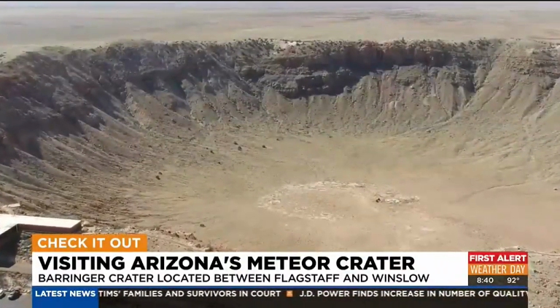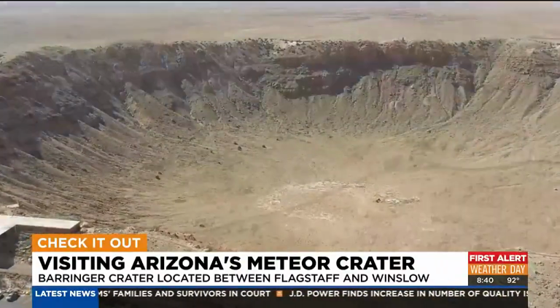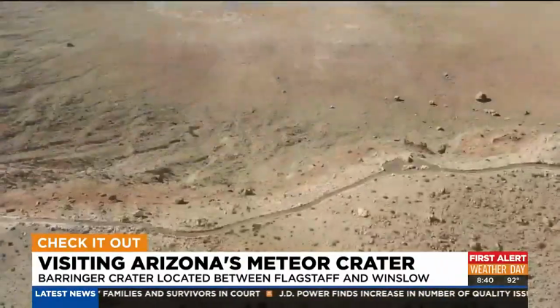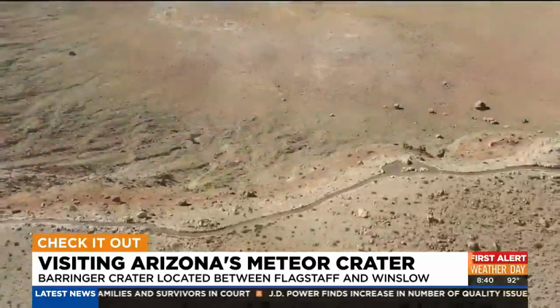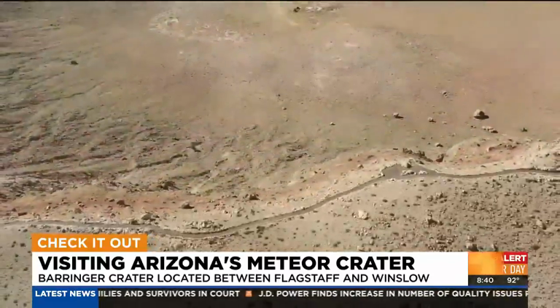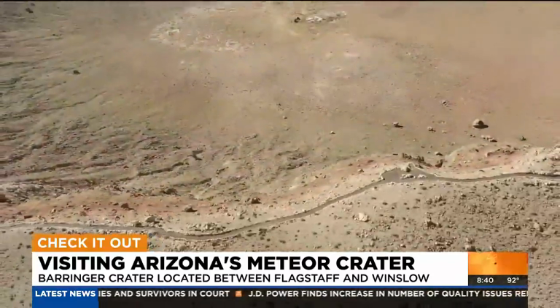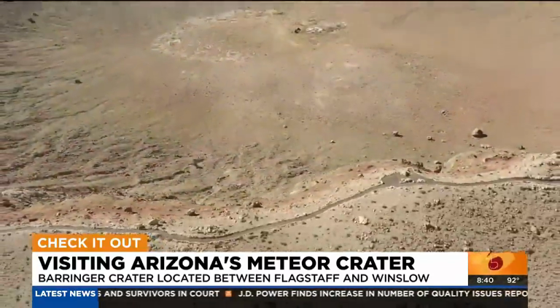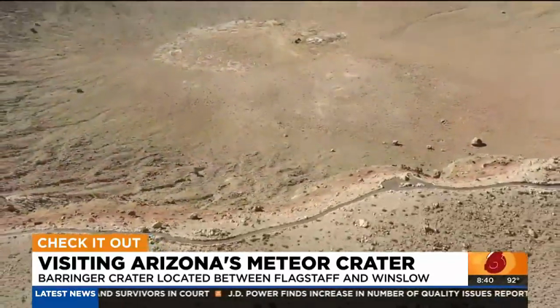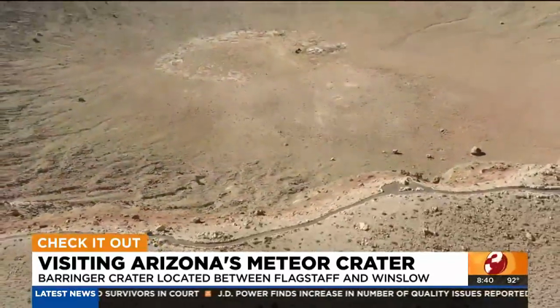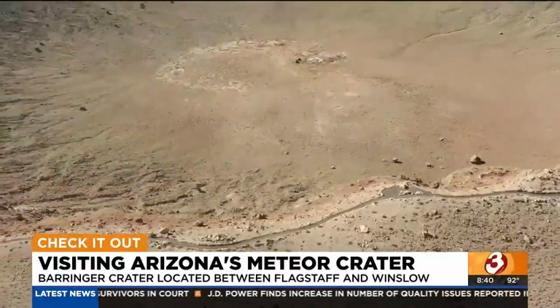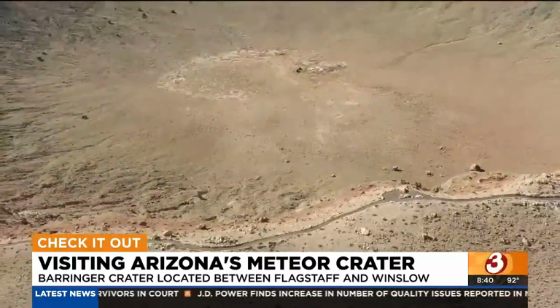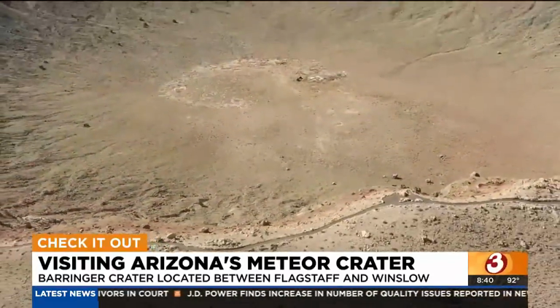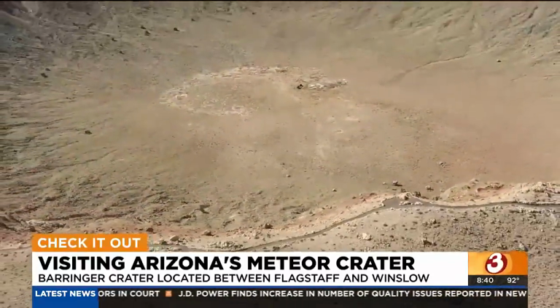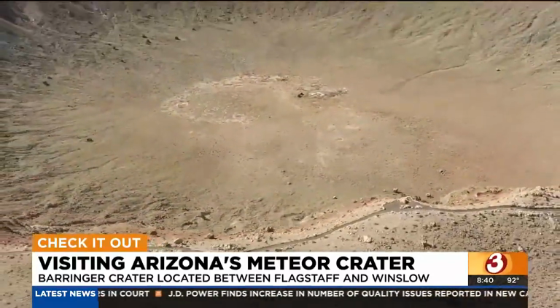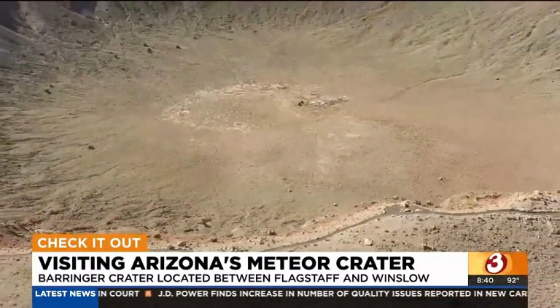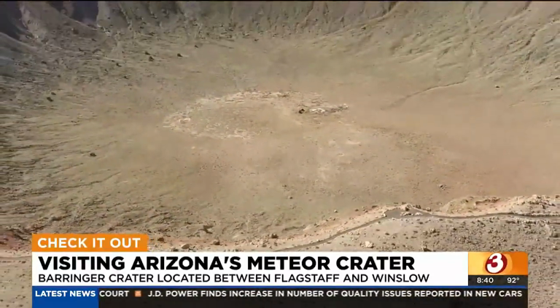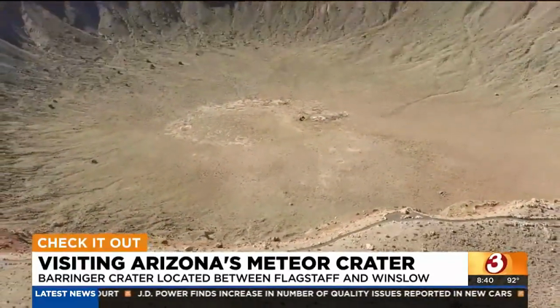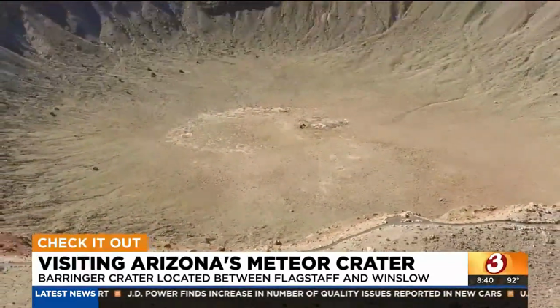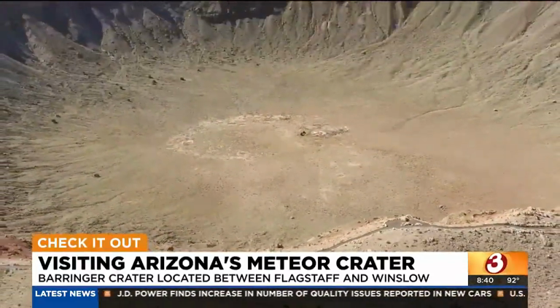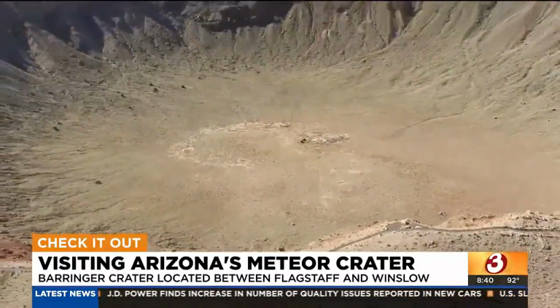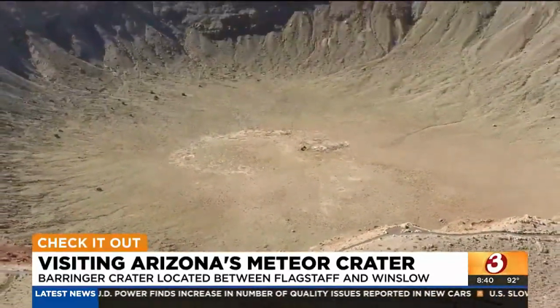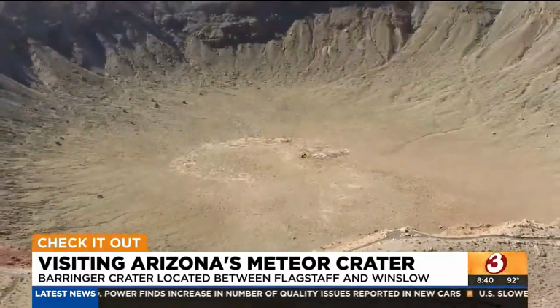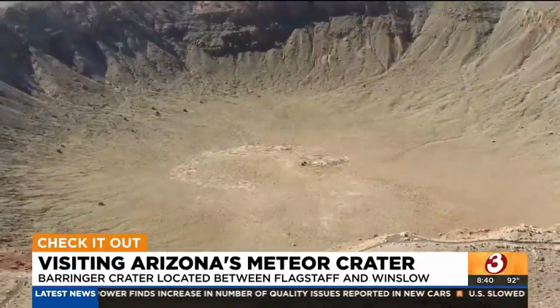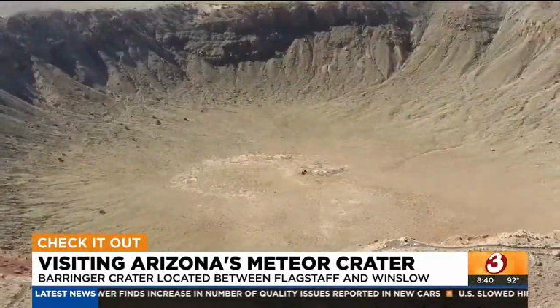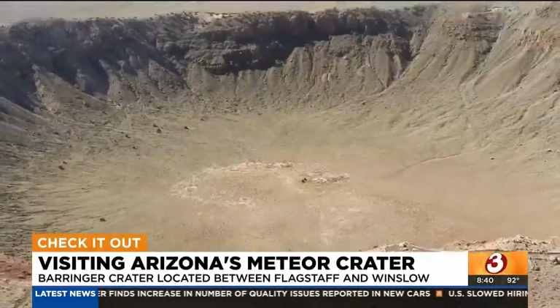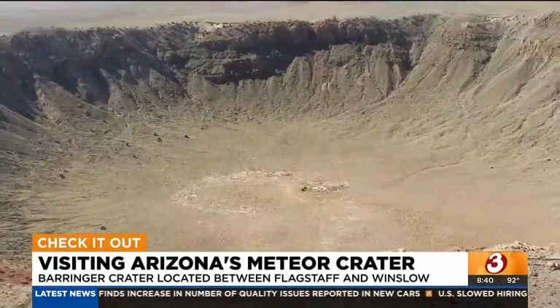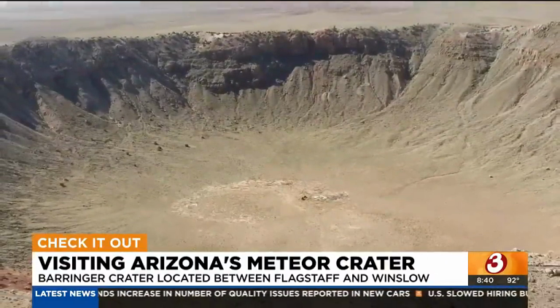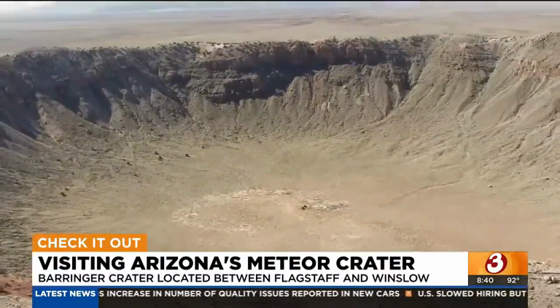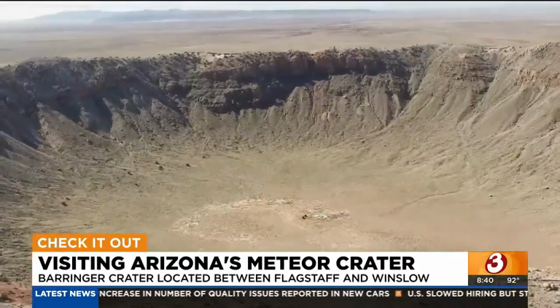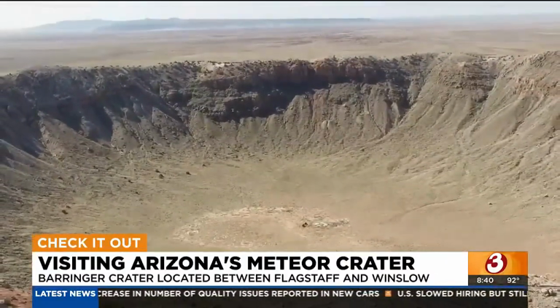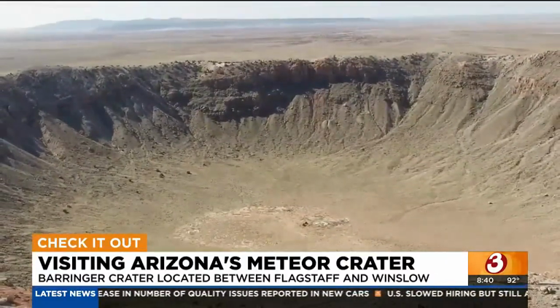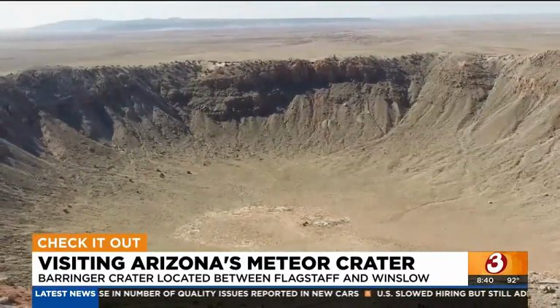In the middle of the high desert of northern Arizona, there's a giant hole in the ground that just might take your breath away.